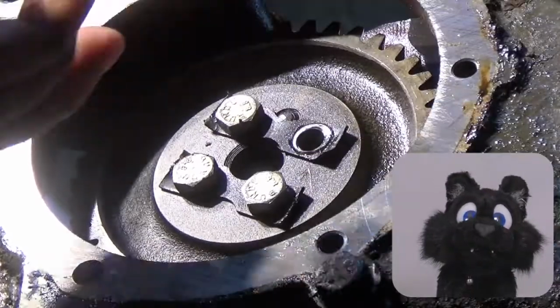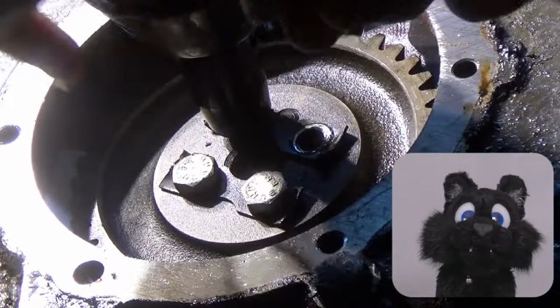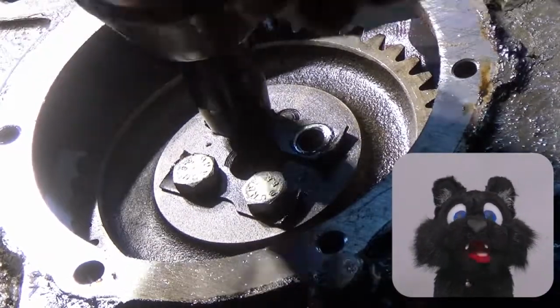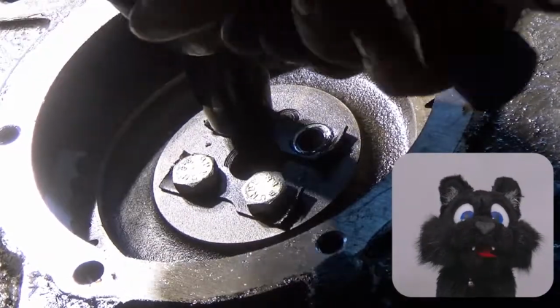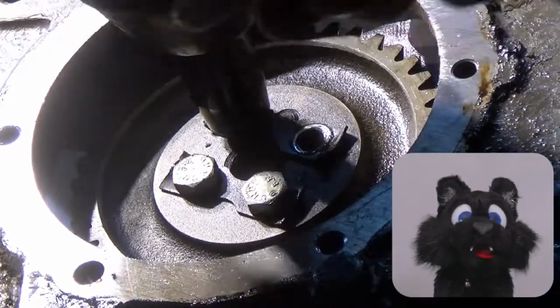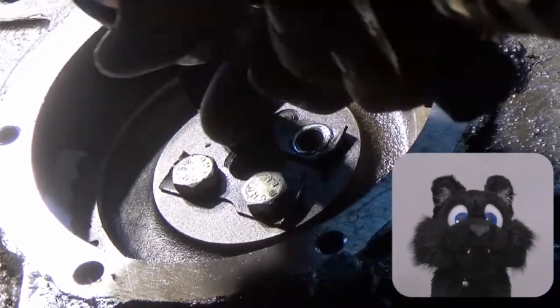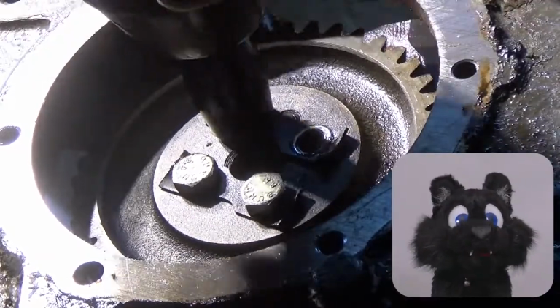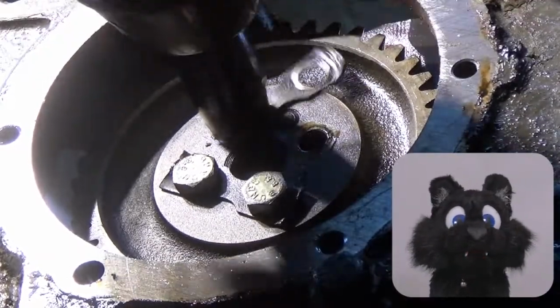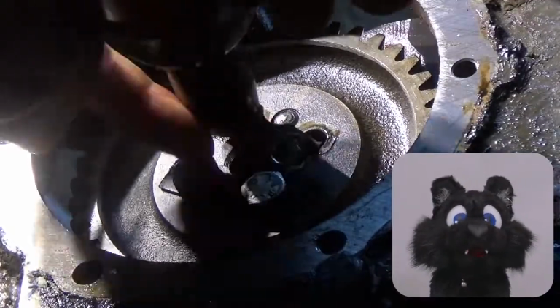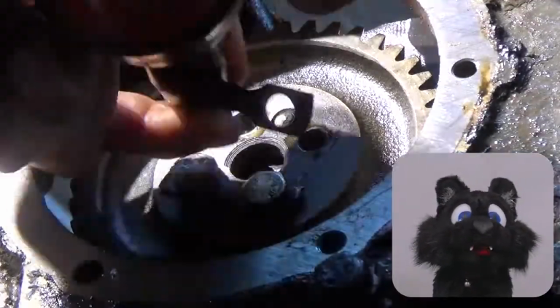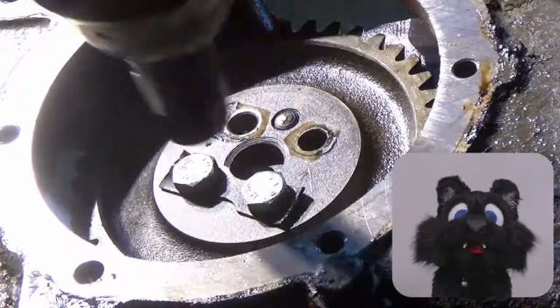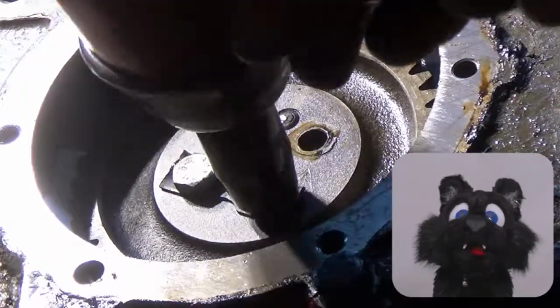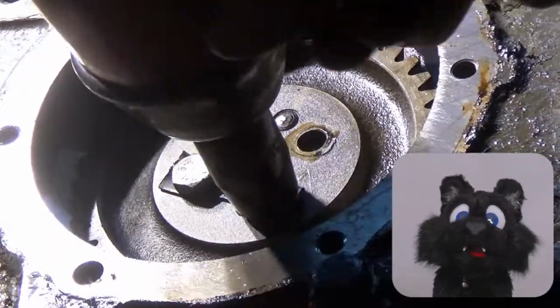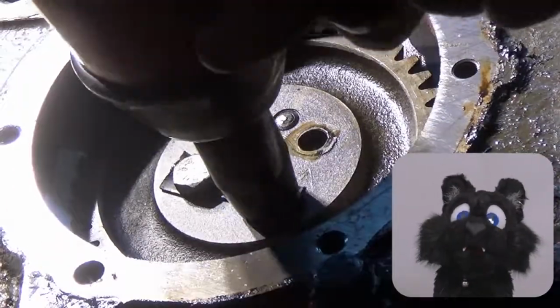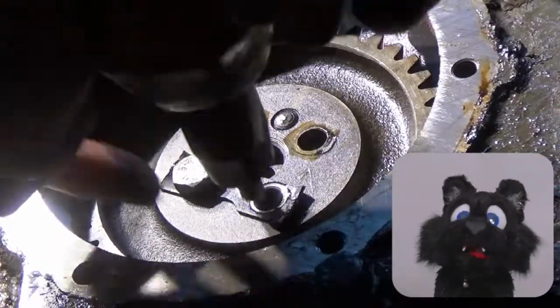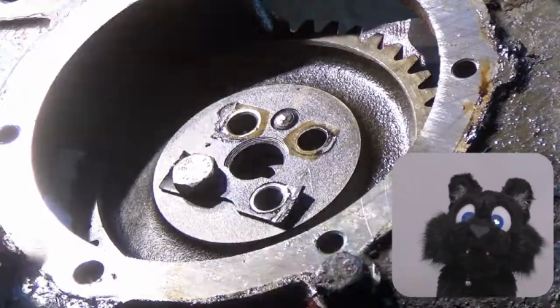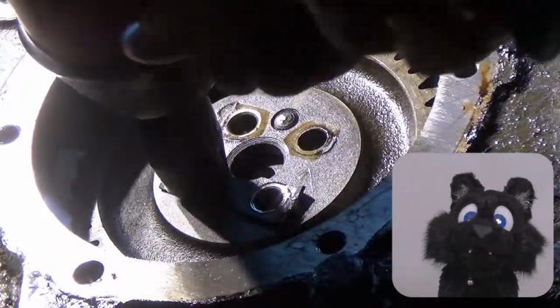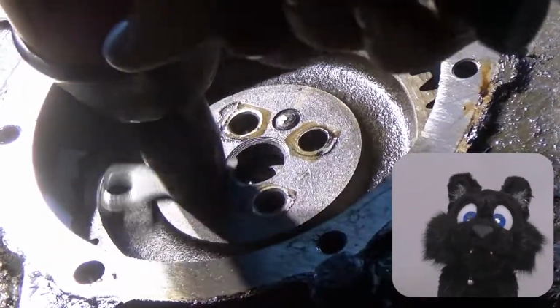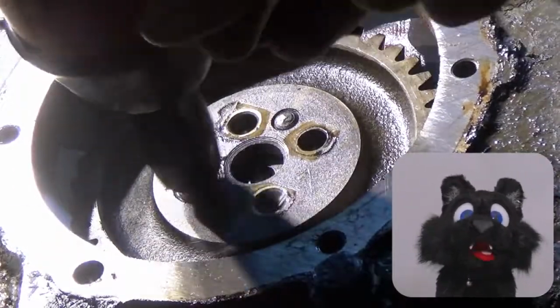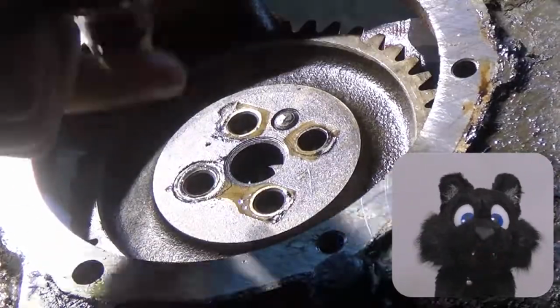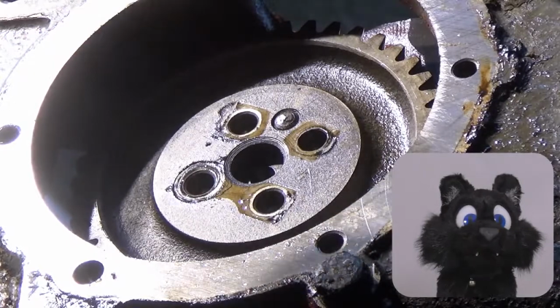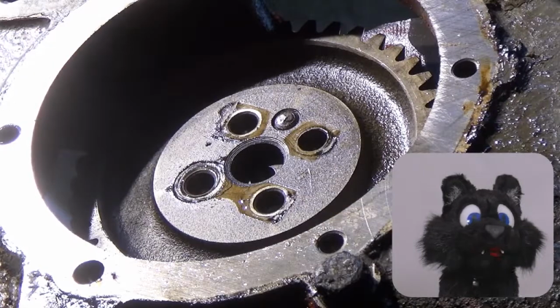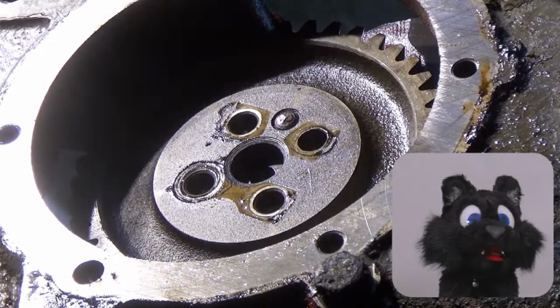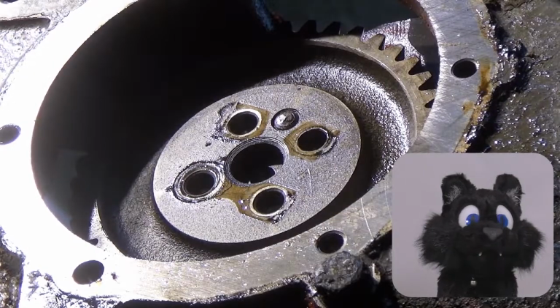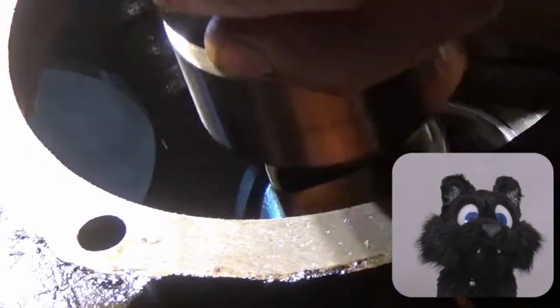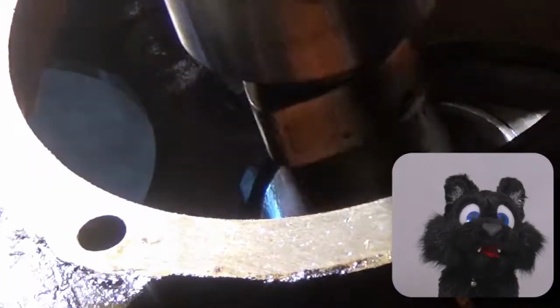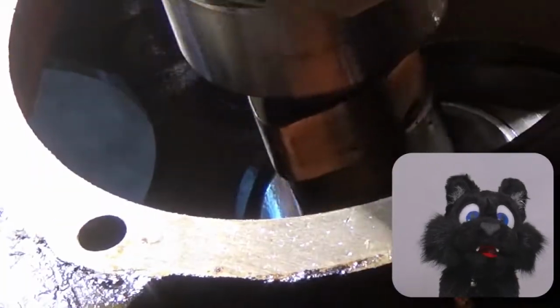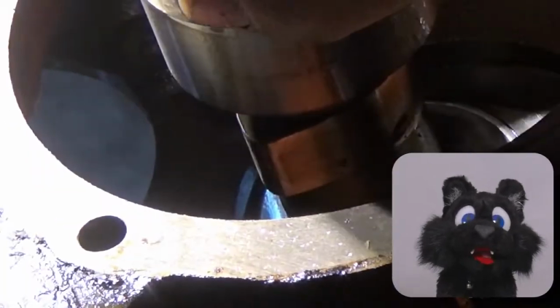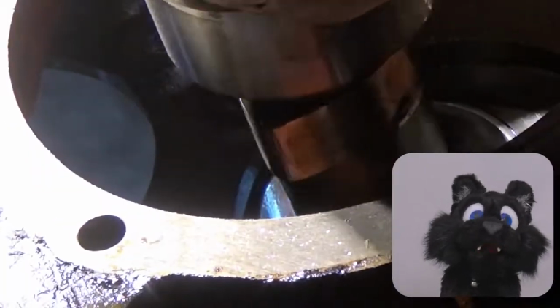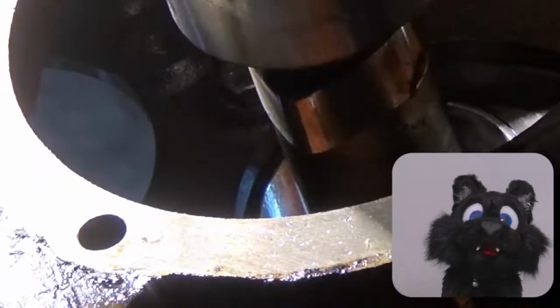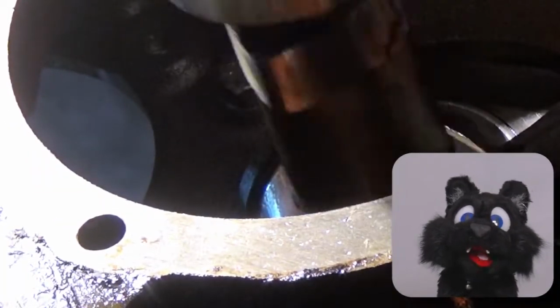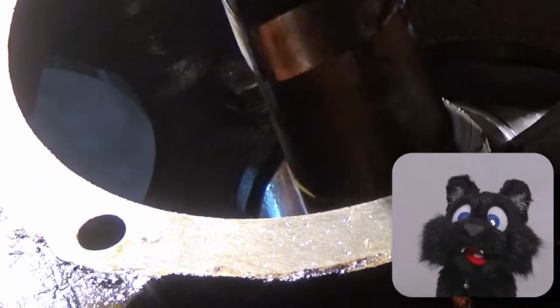After carefully pulling out the camshaft, I could take off the timing cover as well.